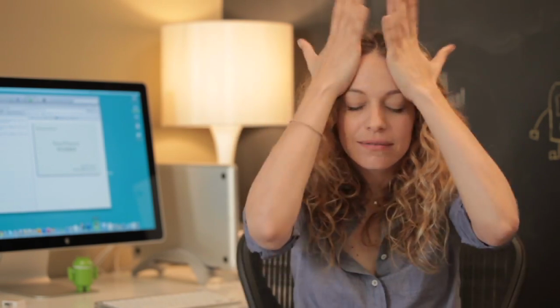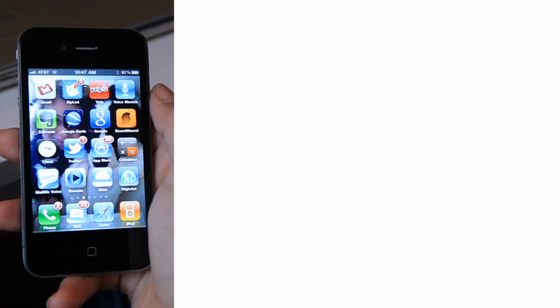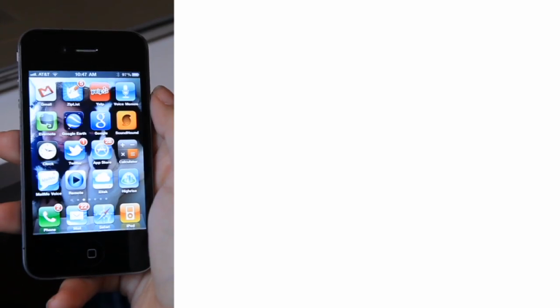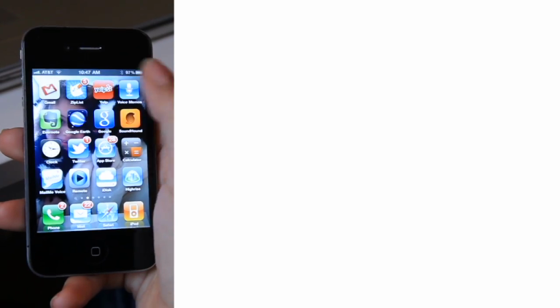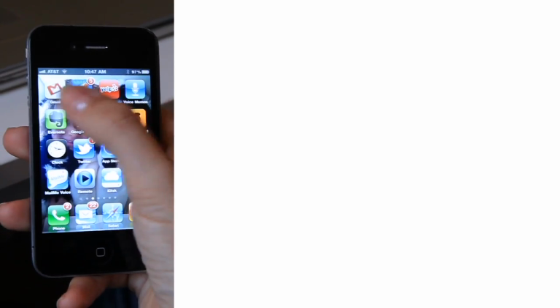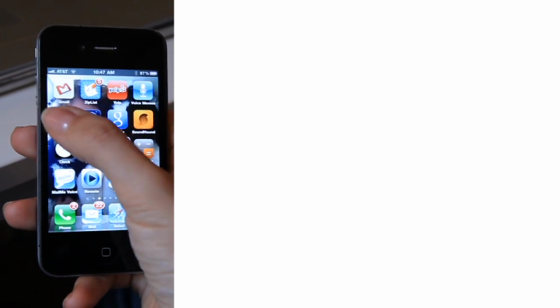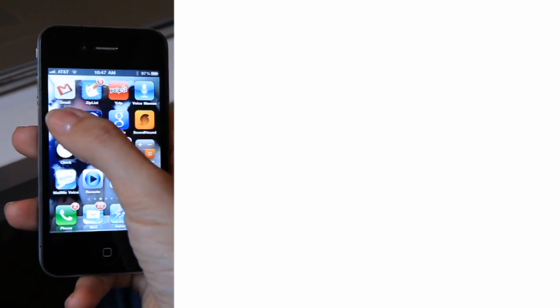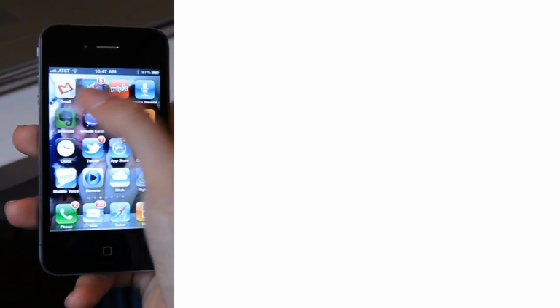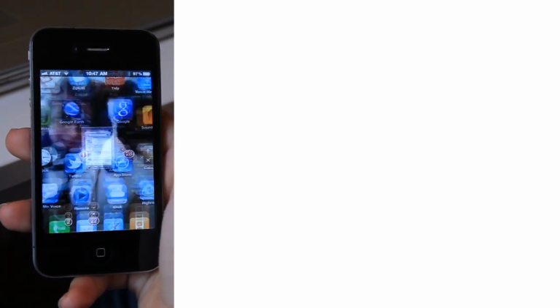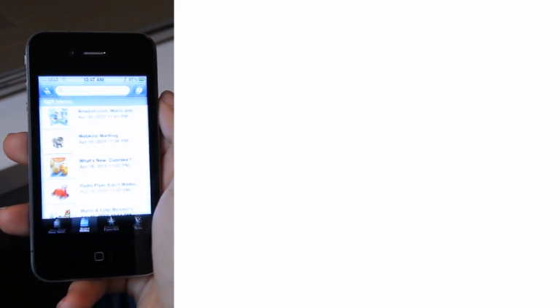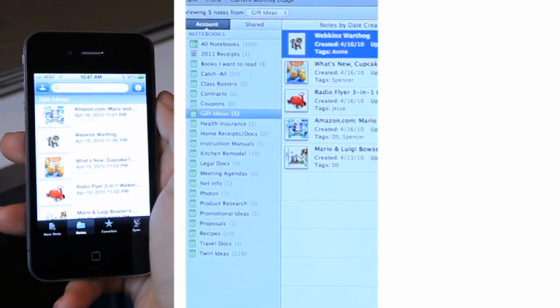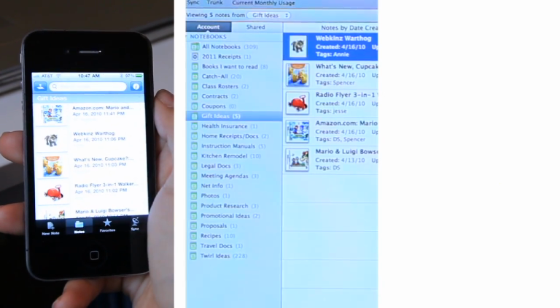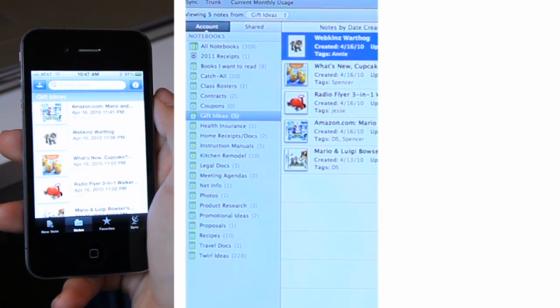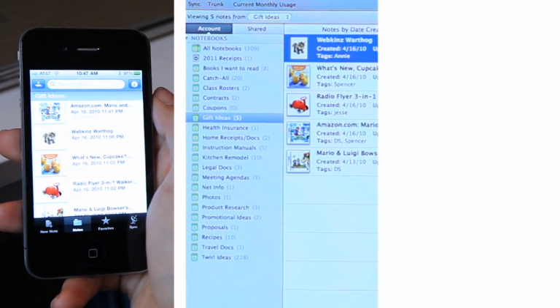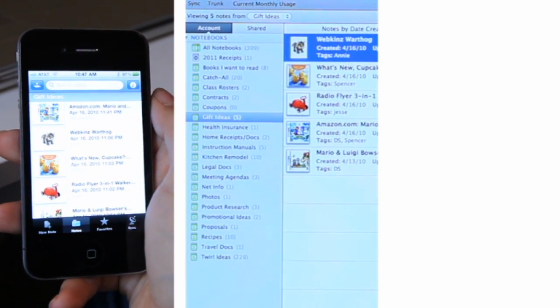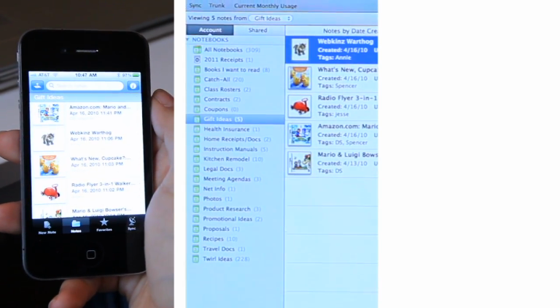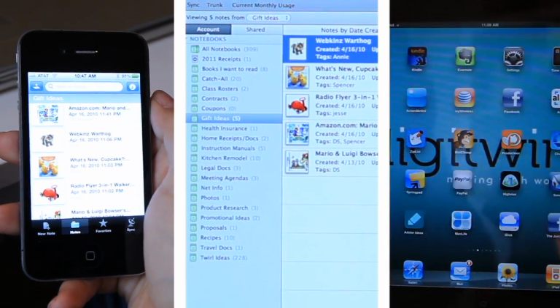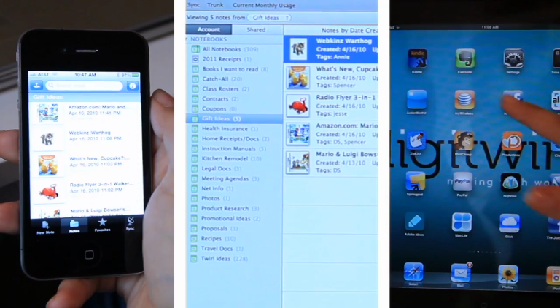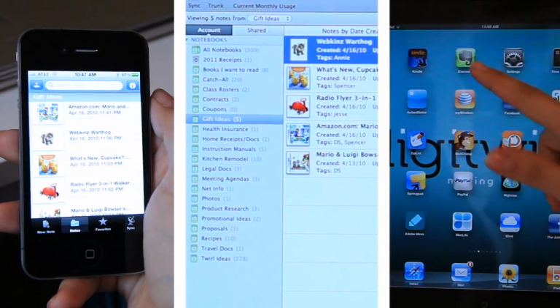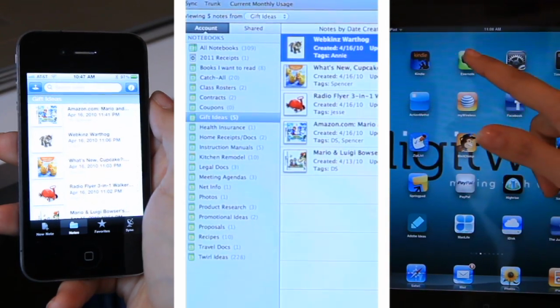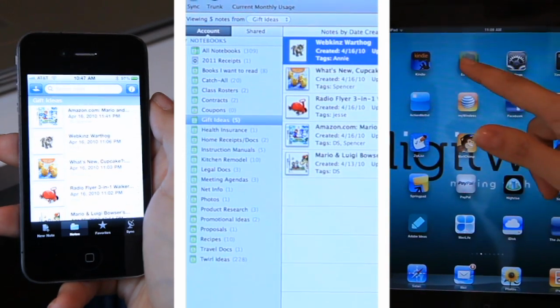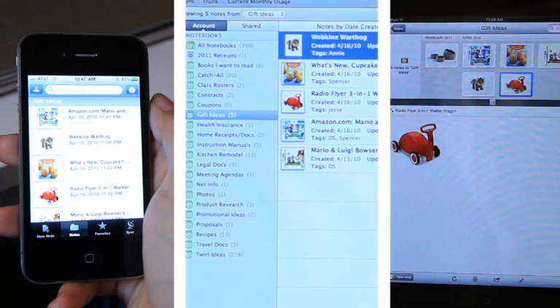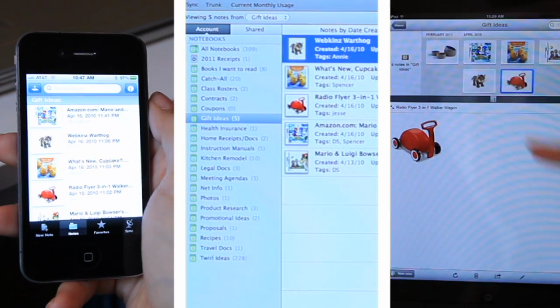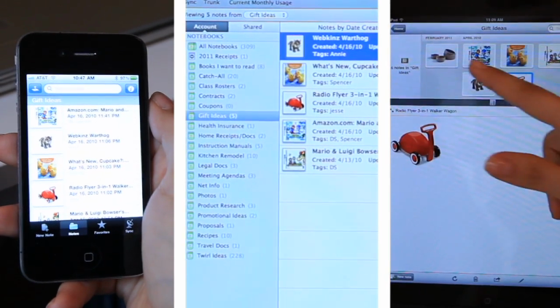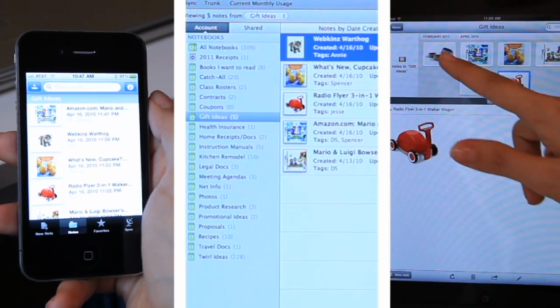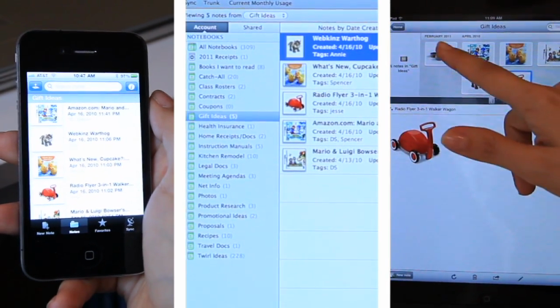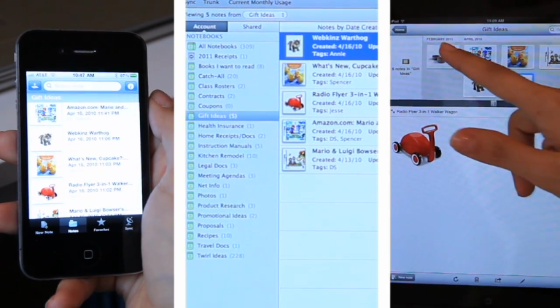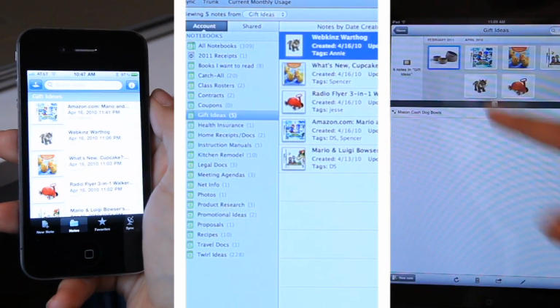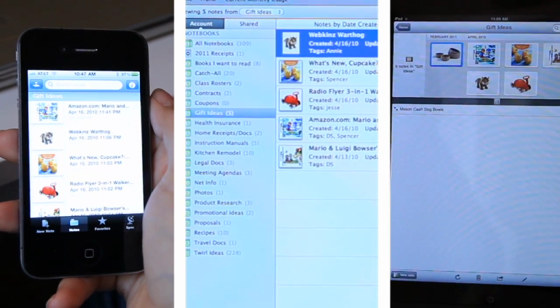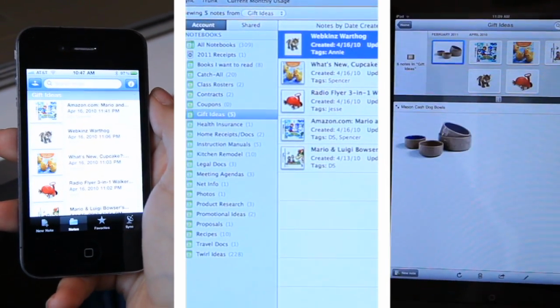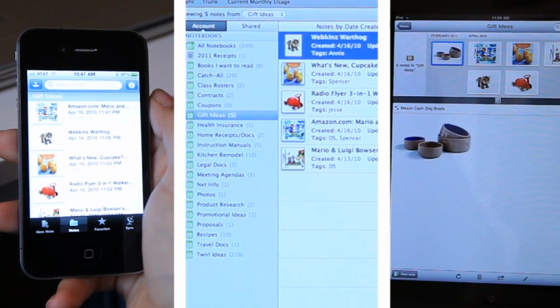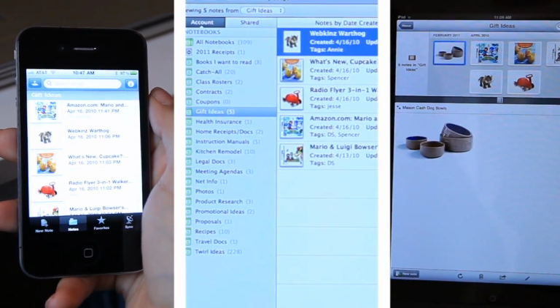And because Evernote syncs with all of your devices, you can retrieve any of the info you need at any time, anywhere.